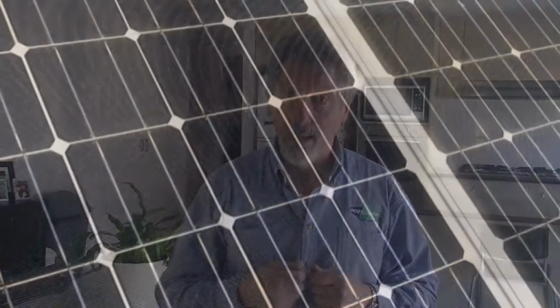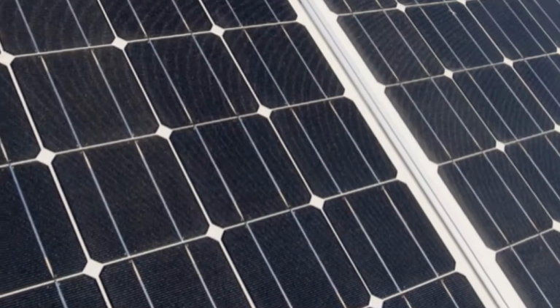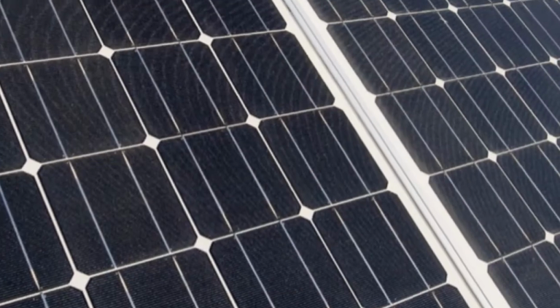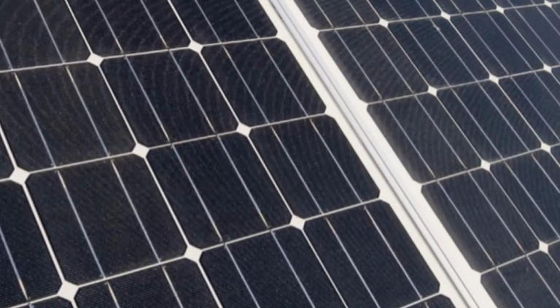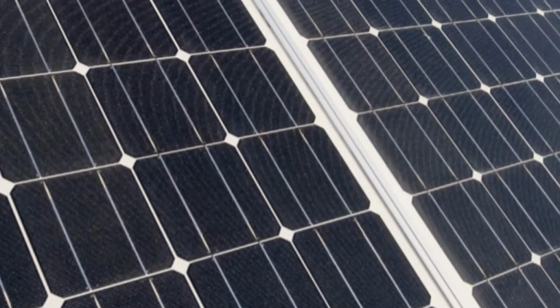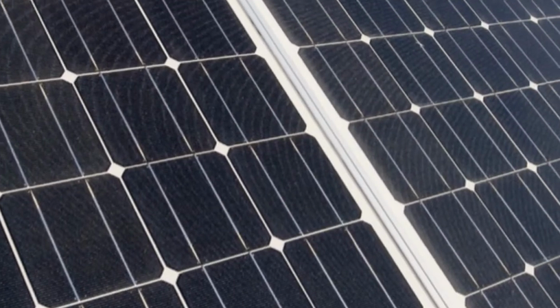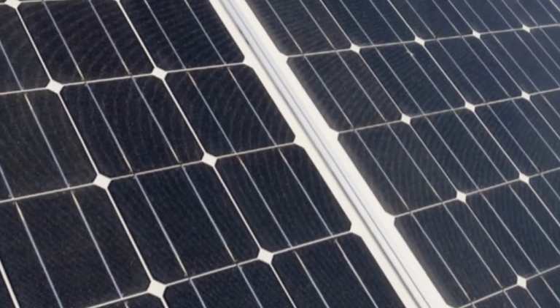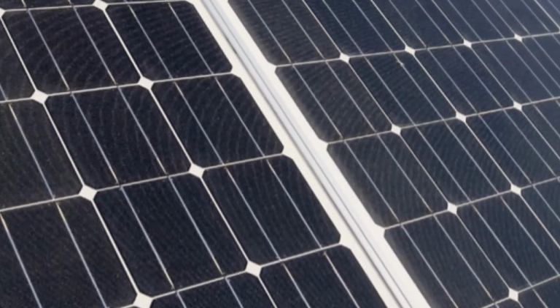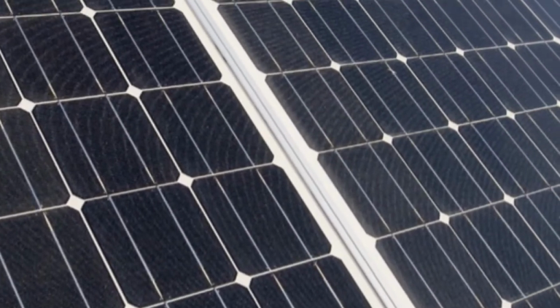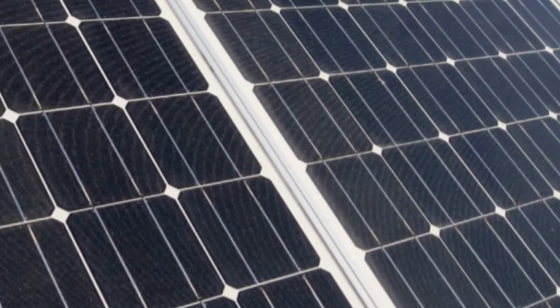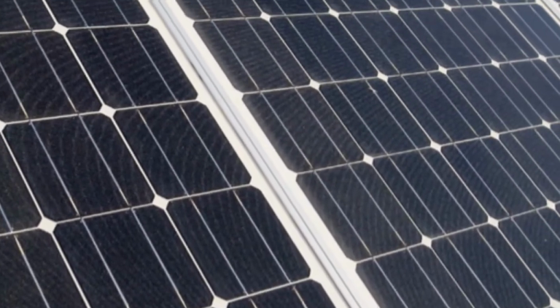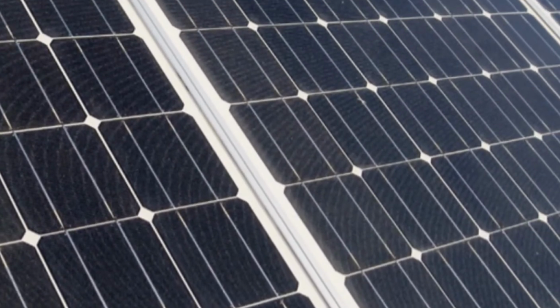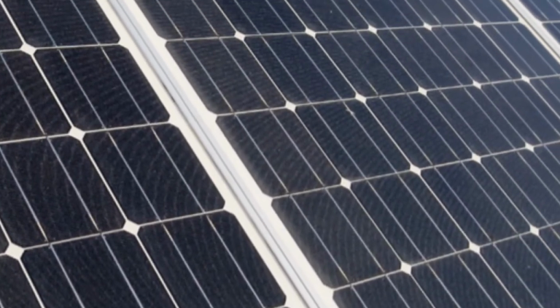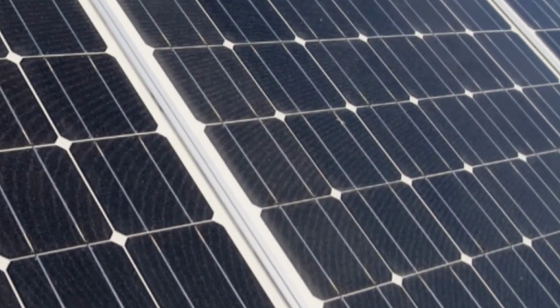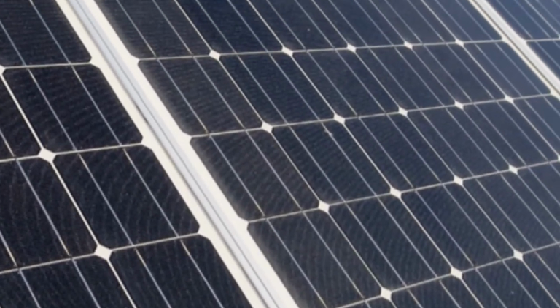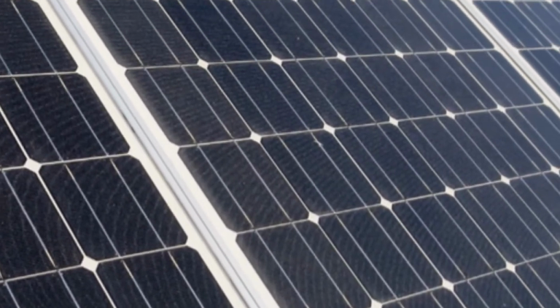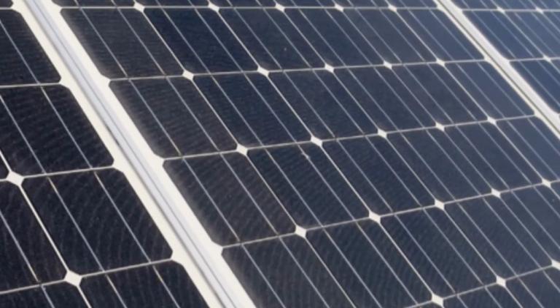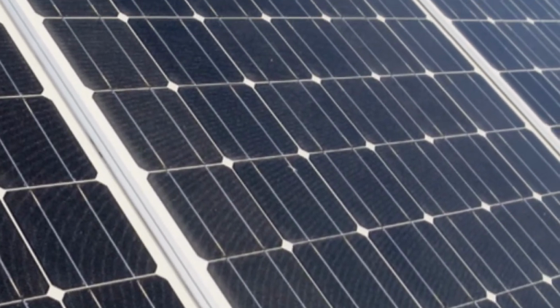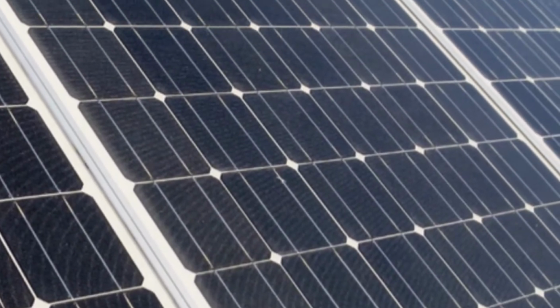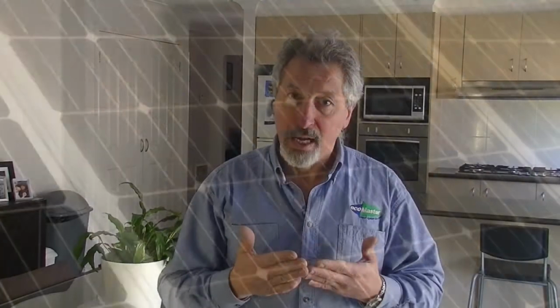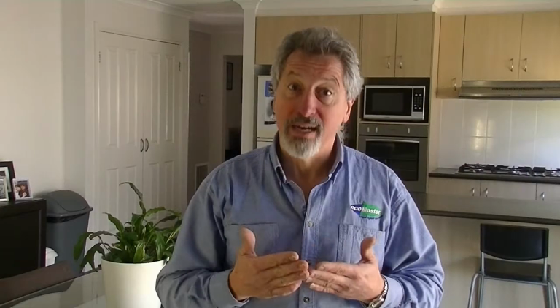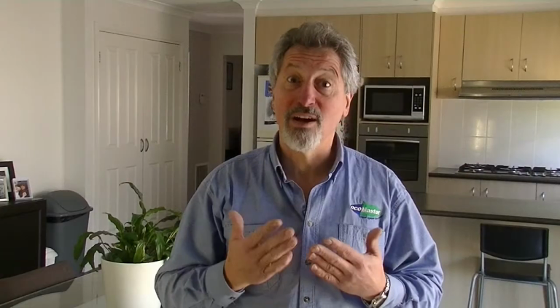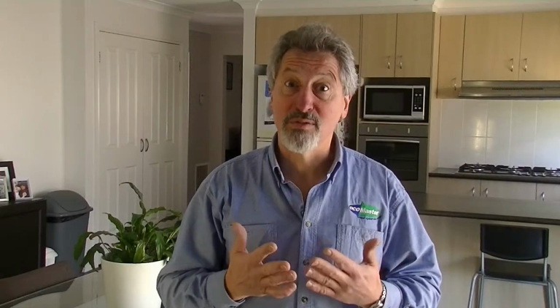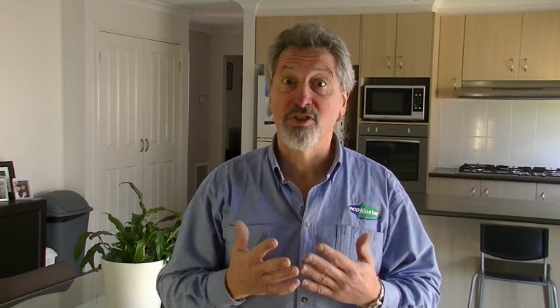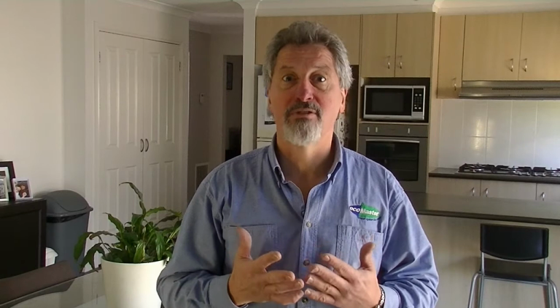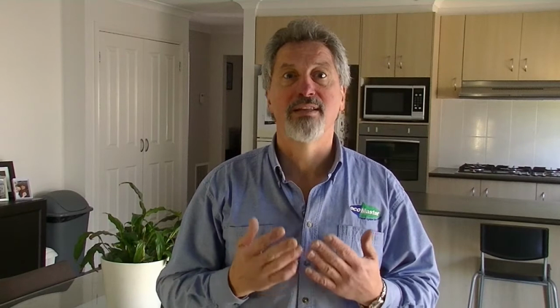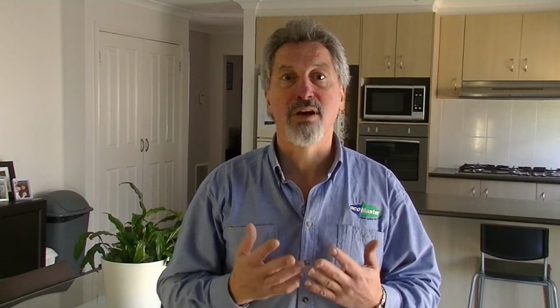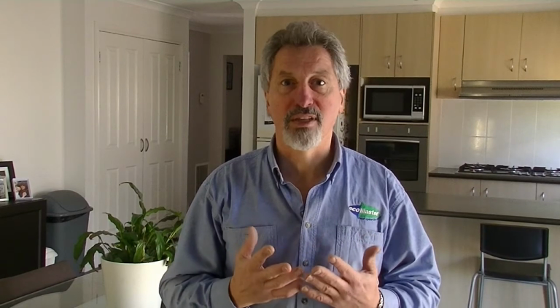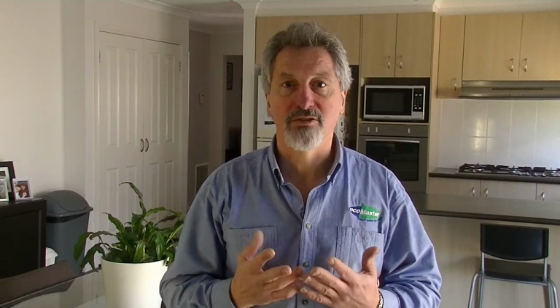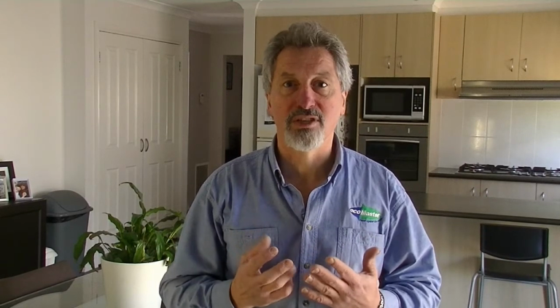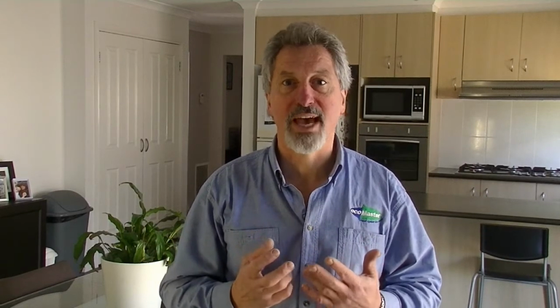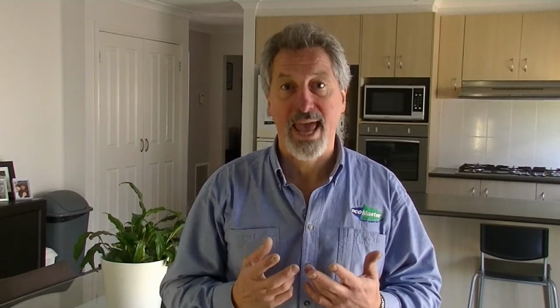Once a year, I always like to give my solar panels a clean. It helps them to generate the most electricity they can.